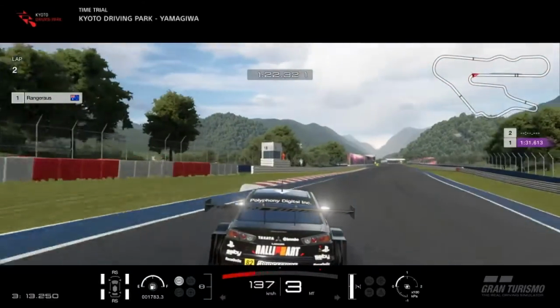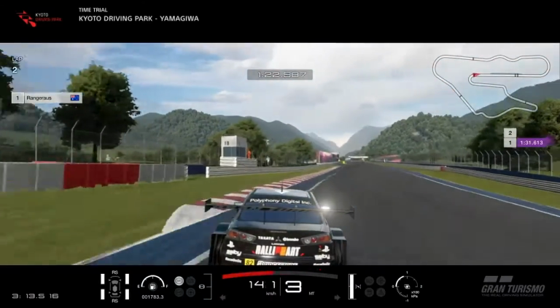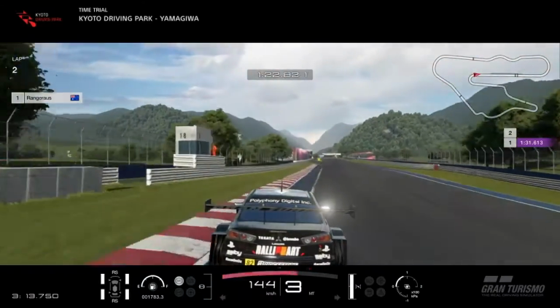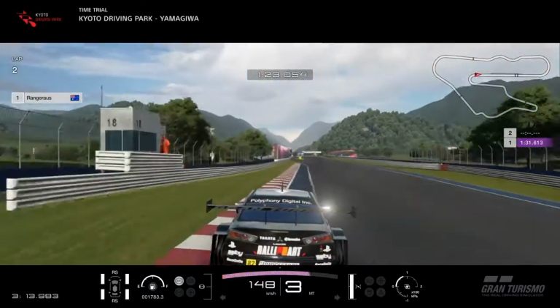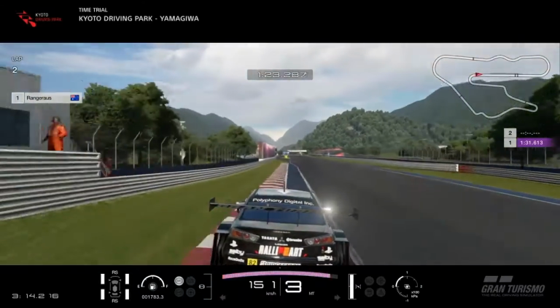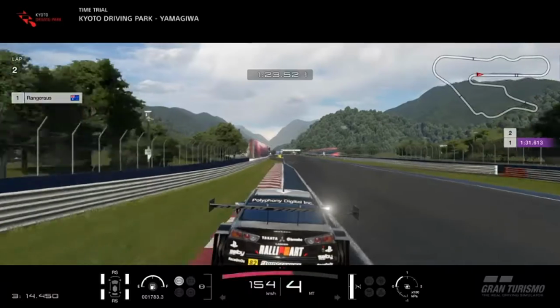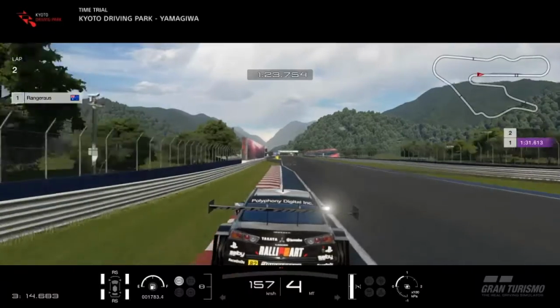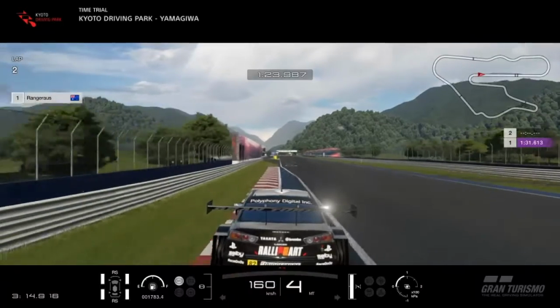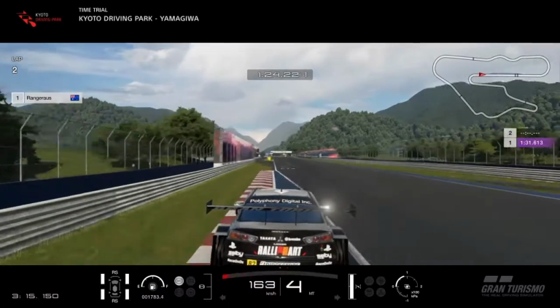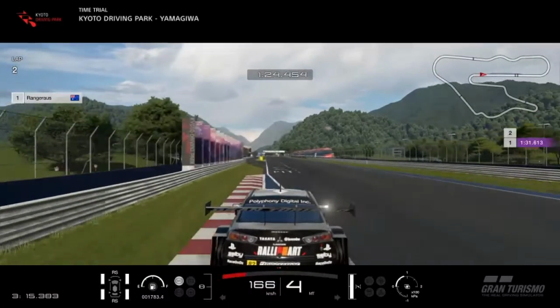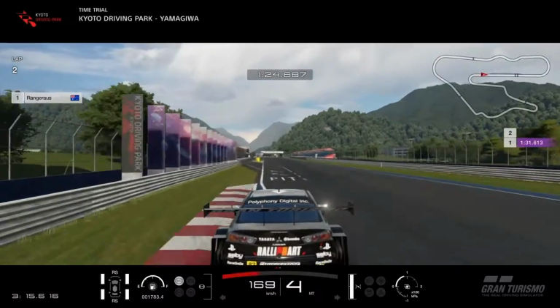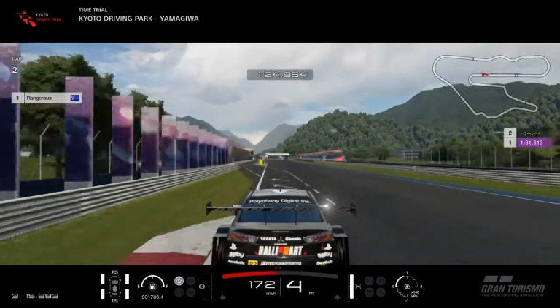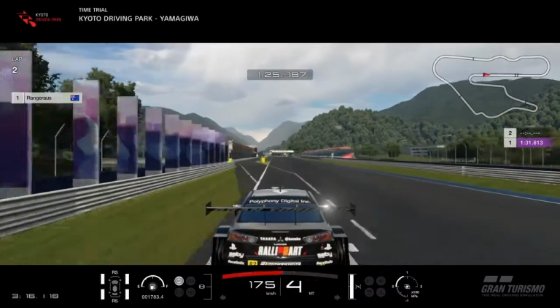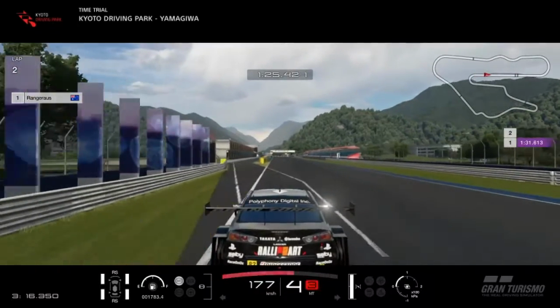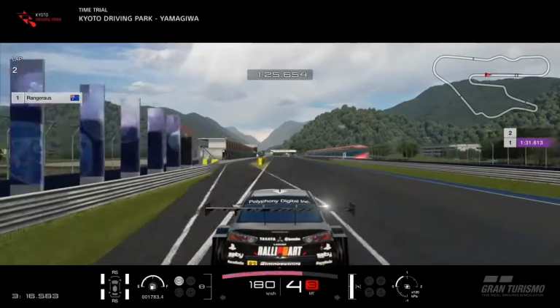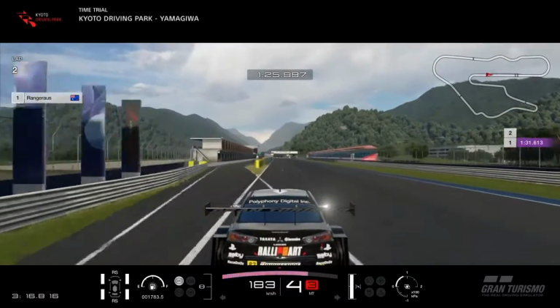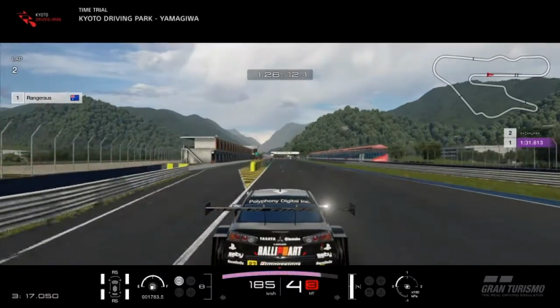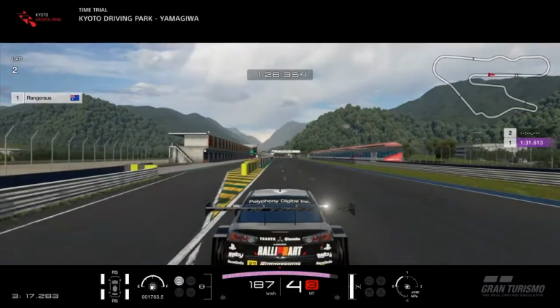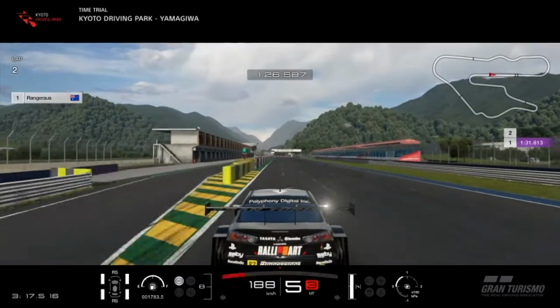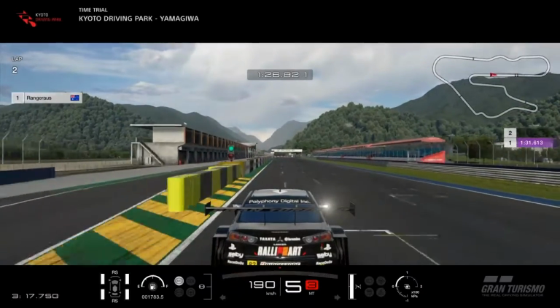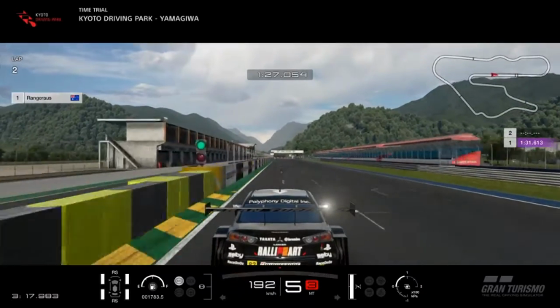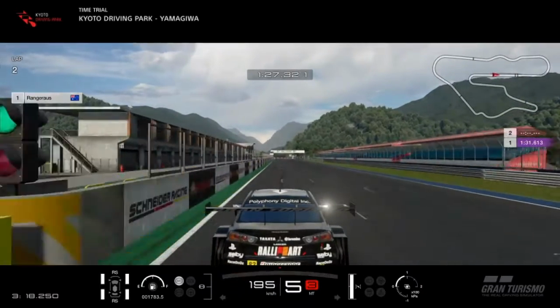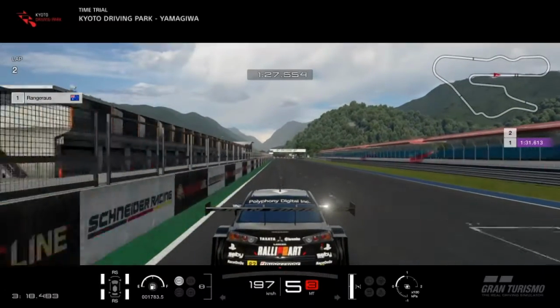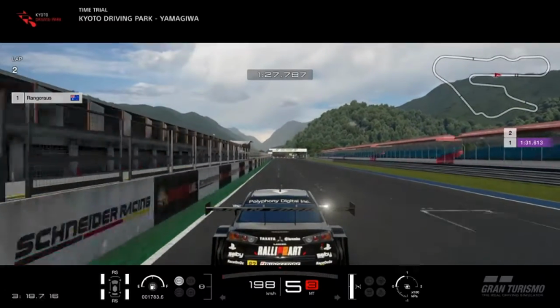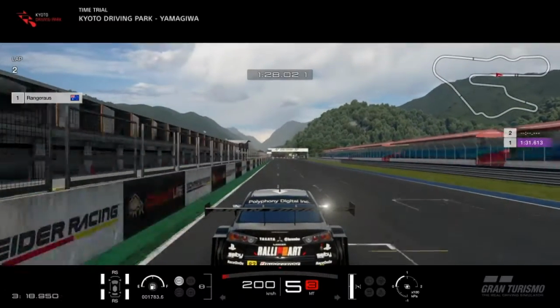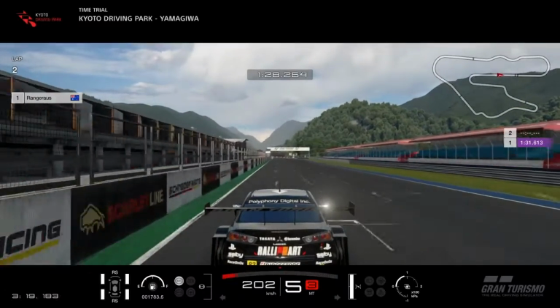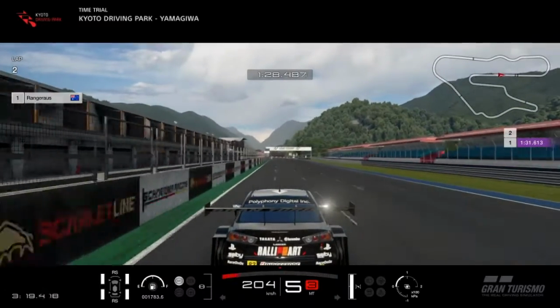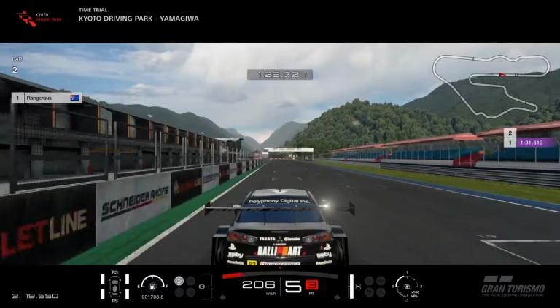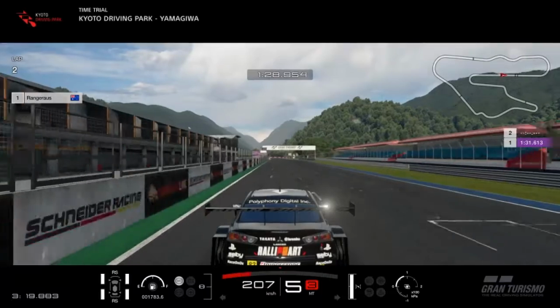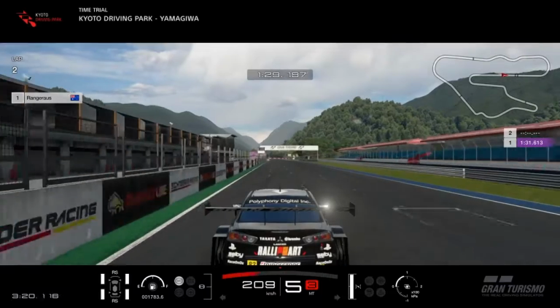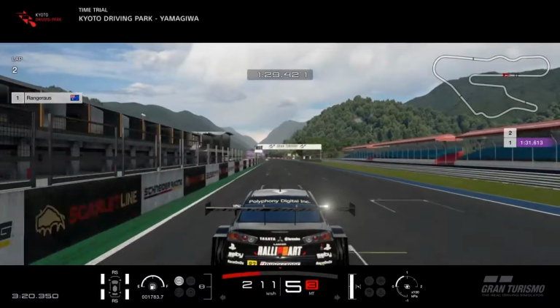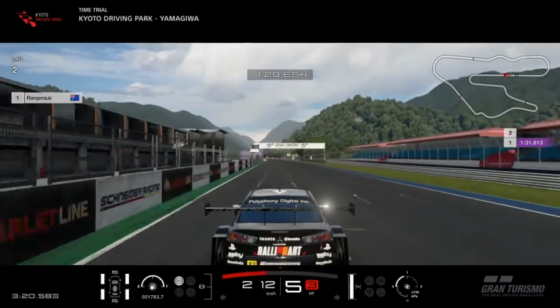Use the 50 meter board for the final corner. Hit the apex and that ends the lap at Kyoto Yamagiwa.